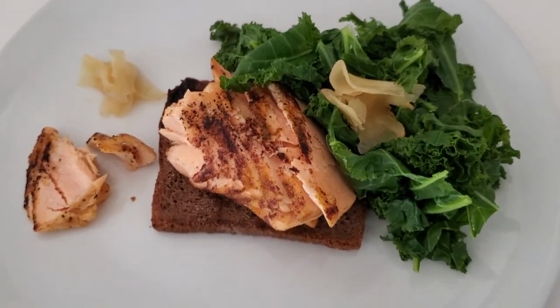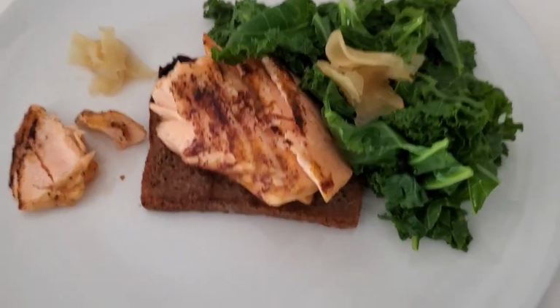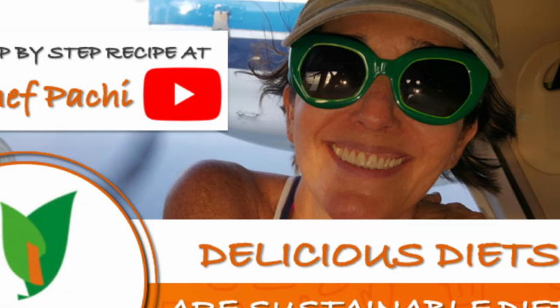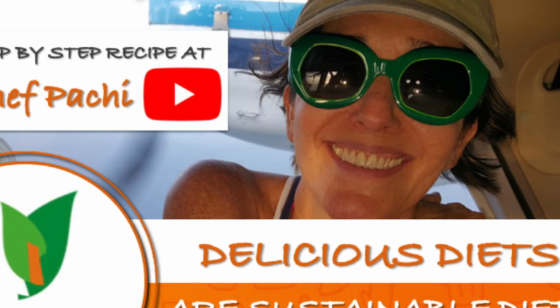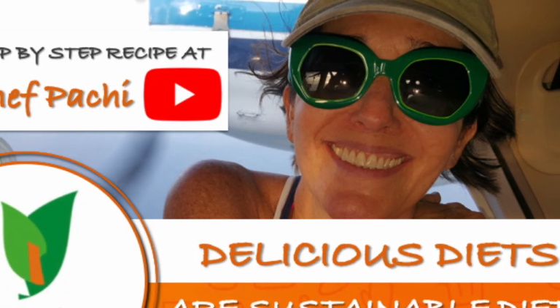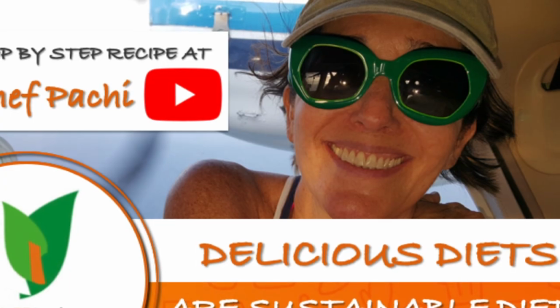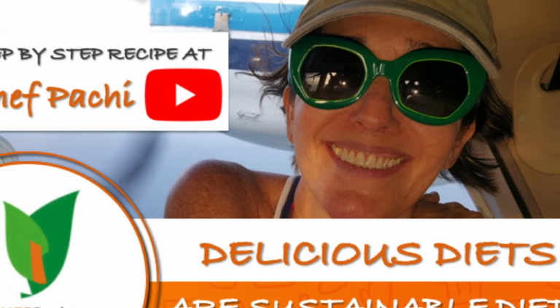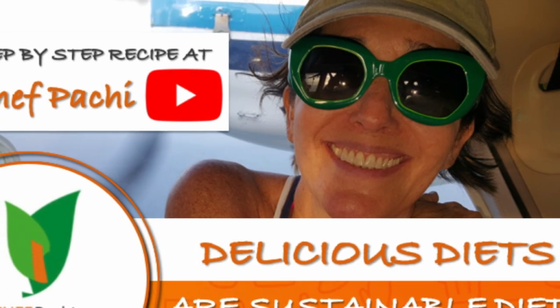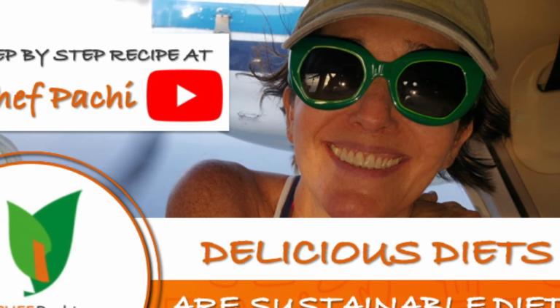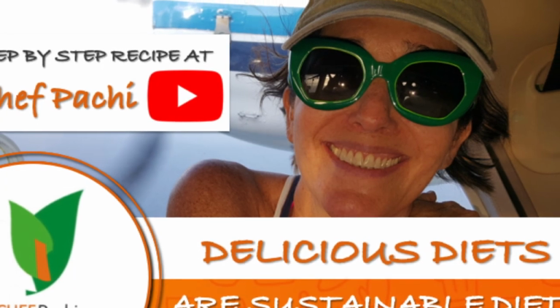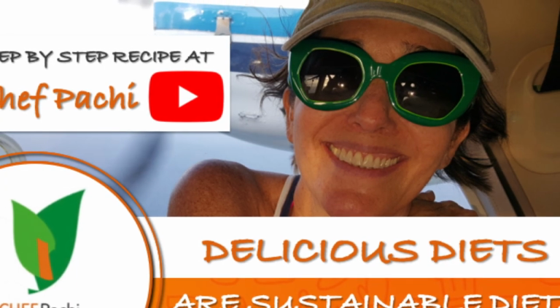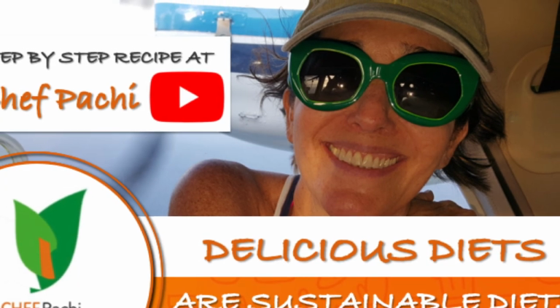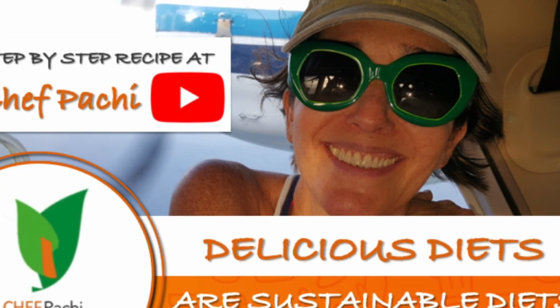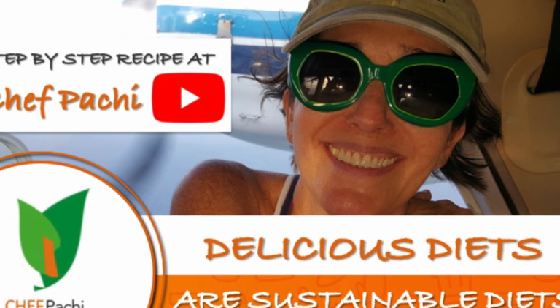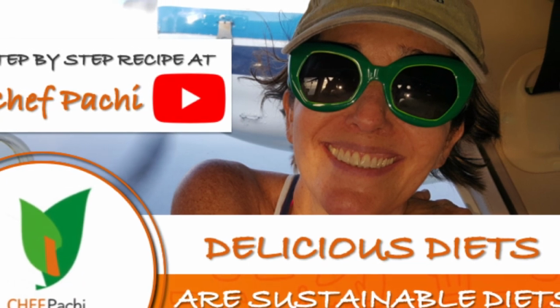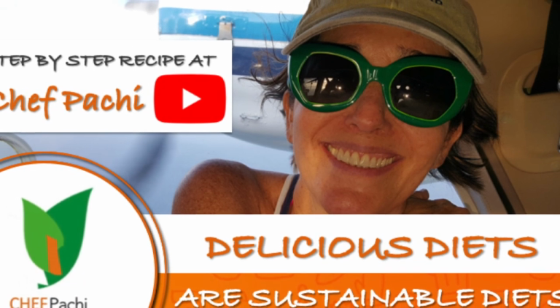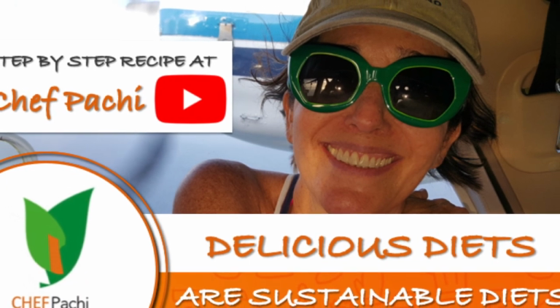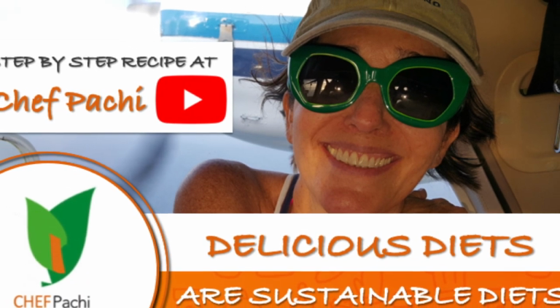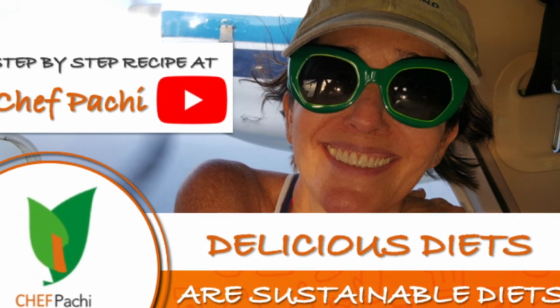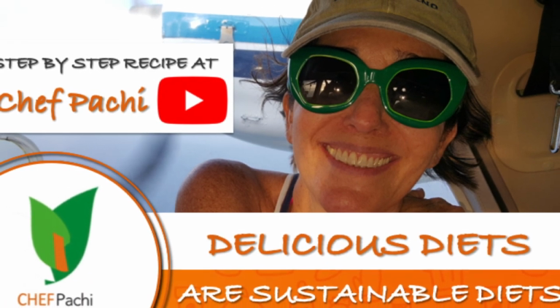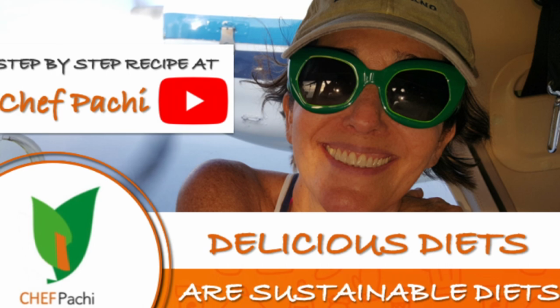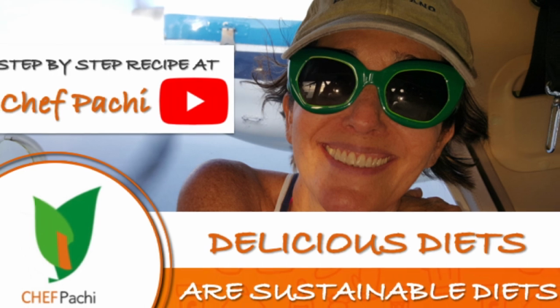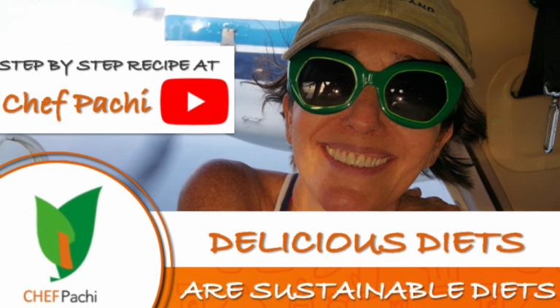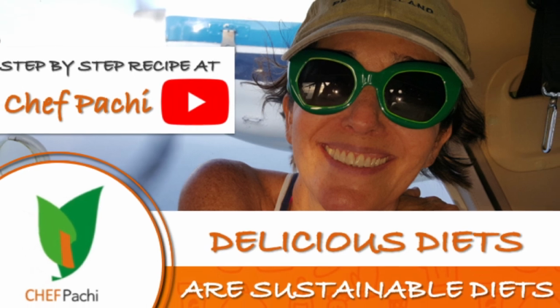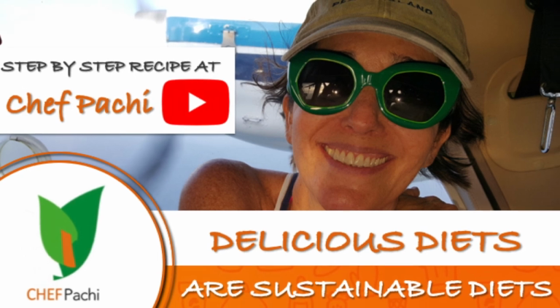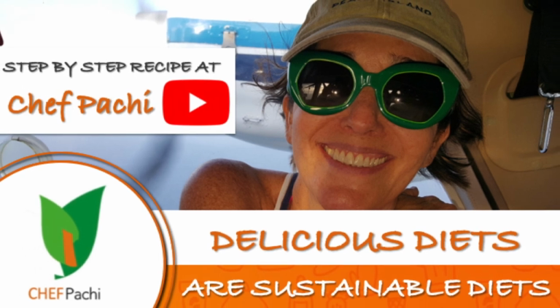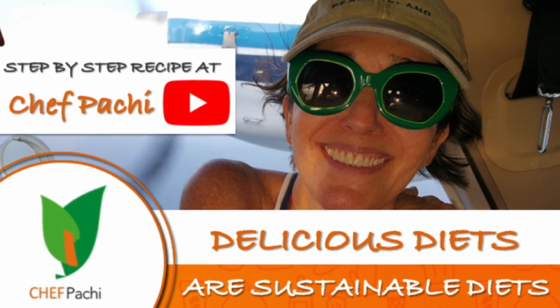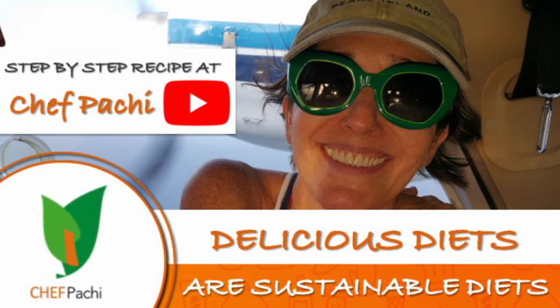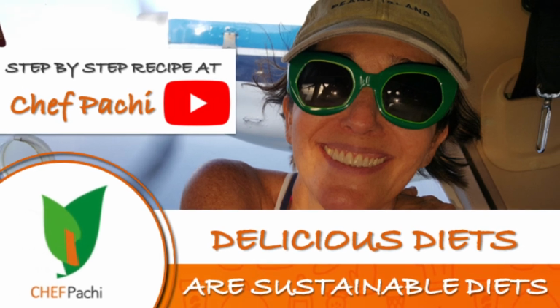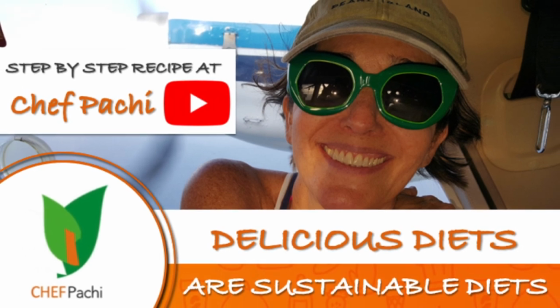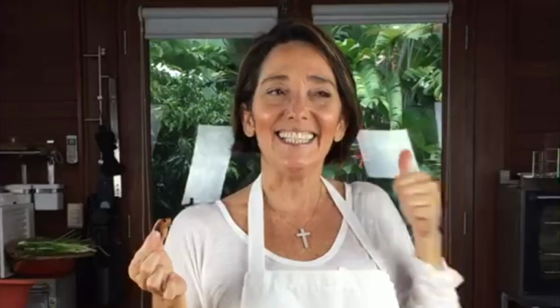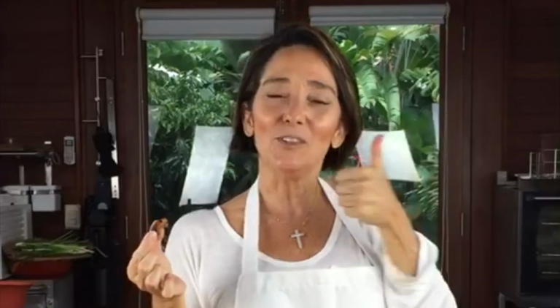With Chef Pachi, delicious diets are sustainable diets. Enjoy!